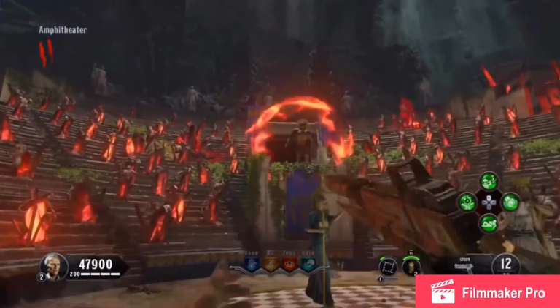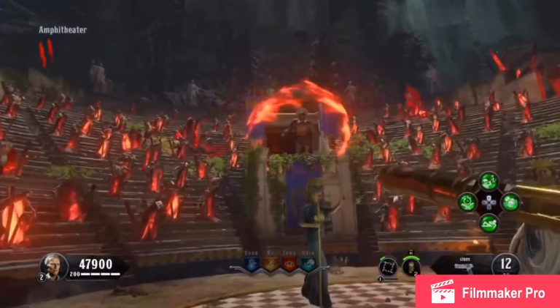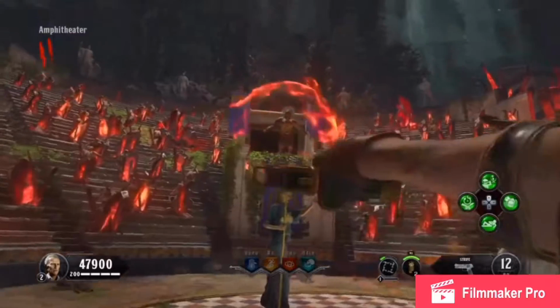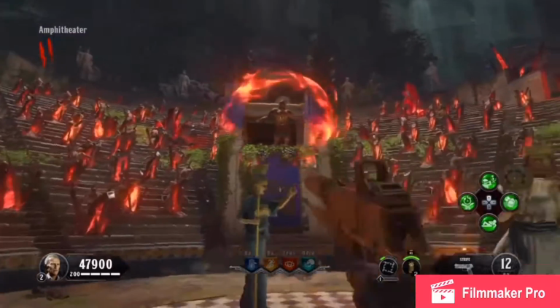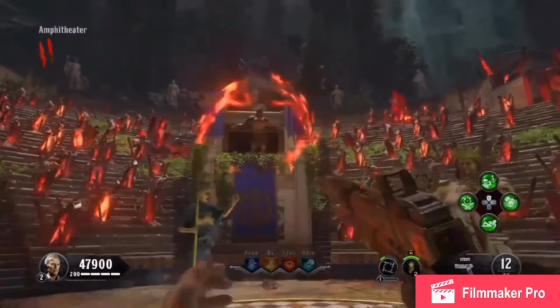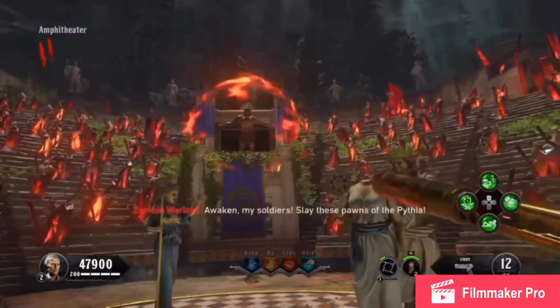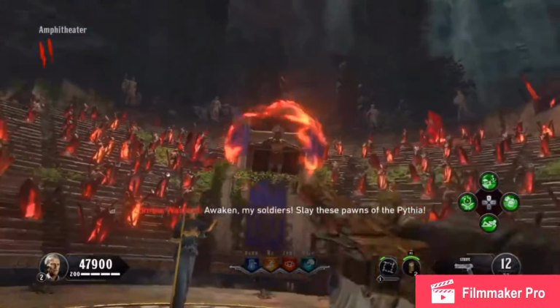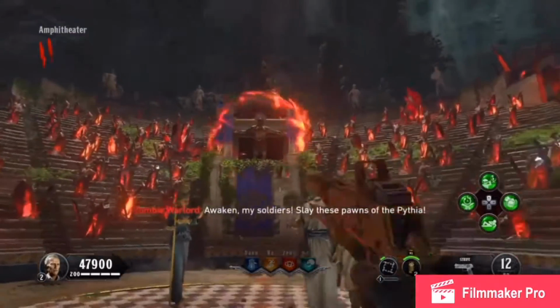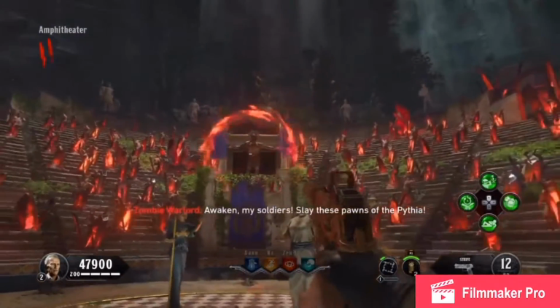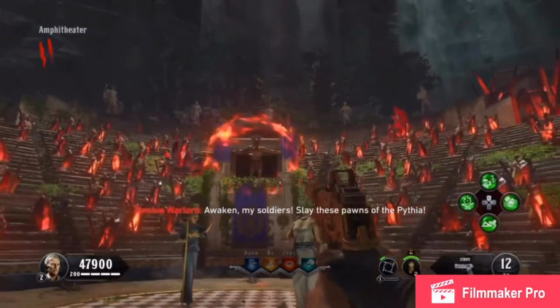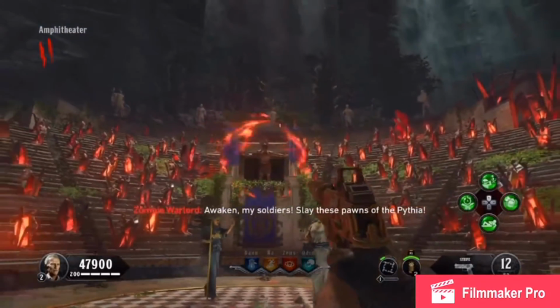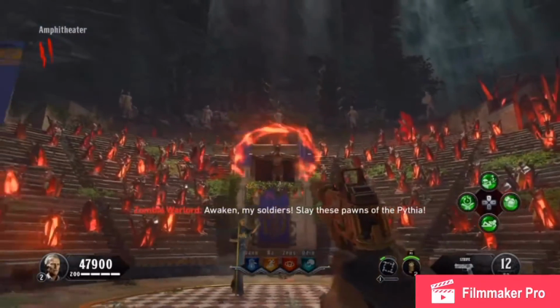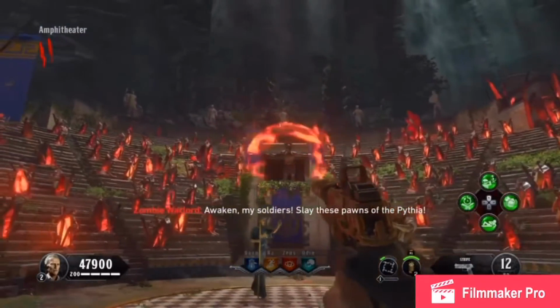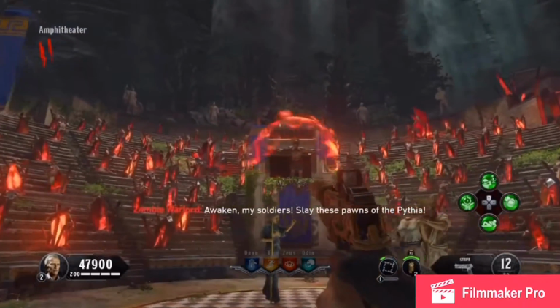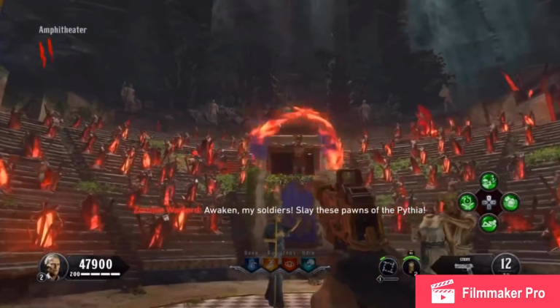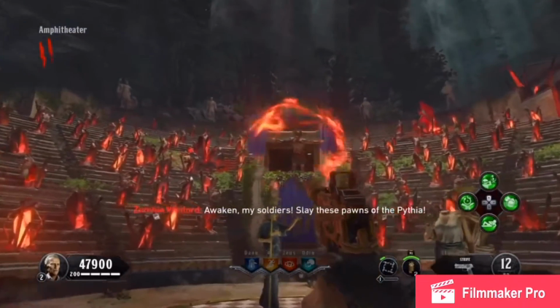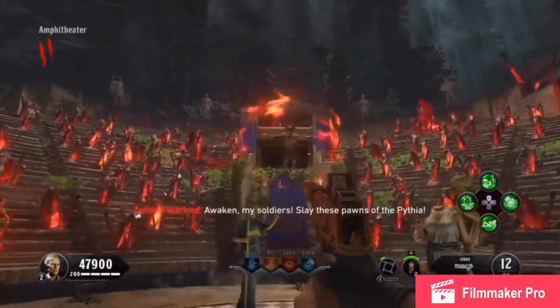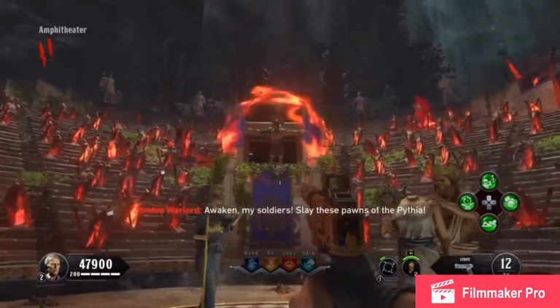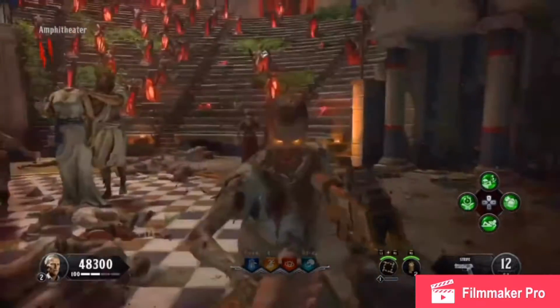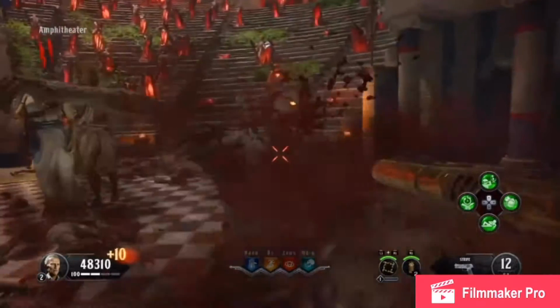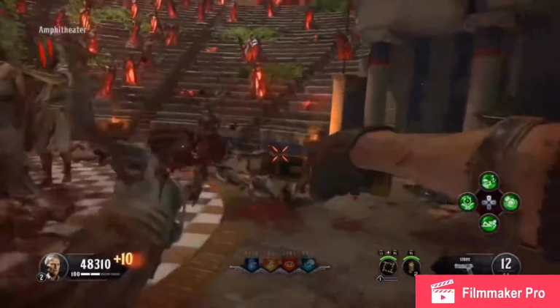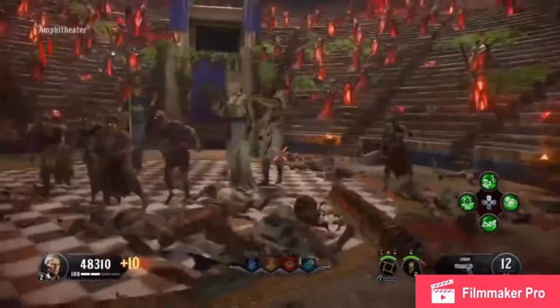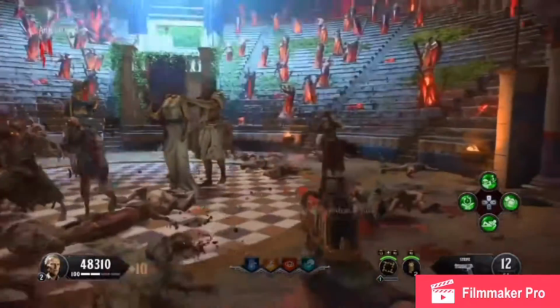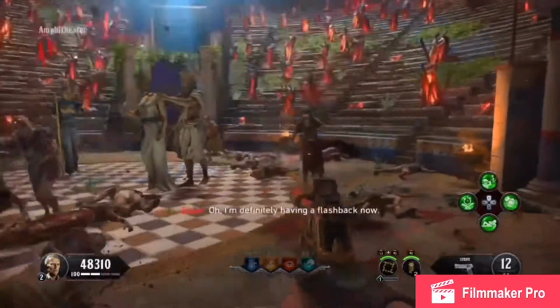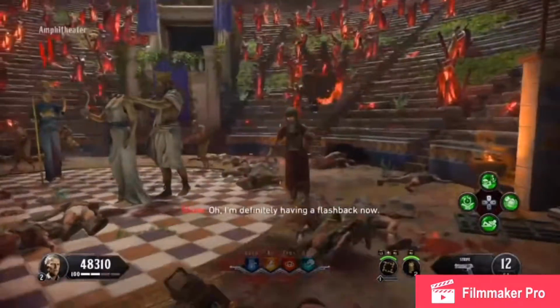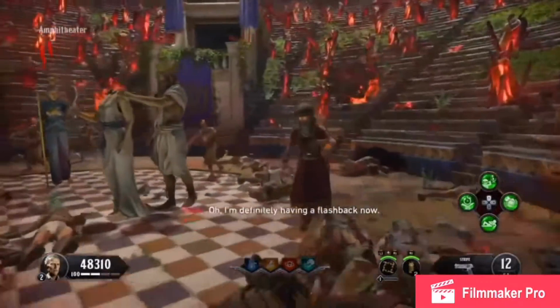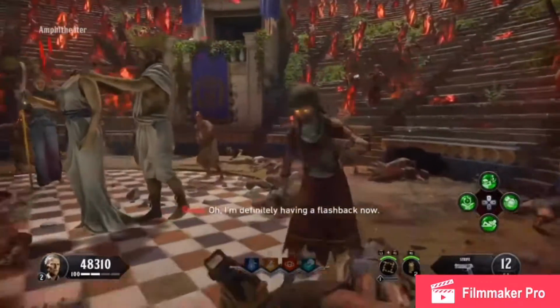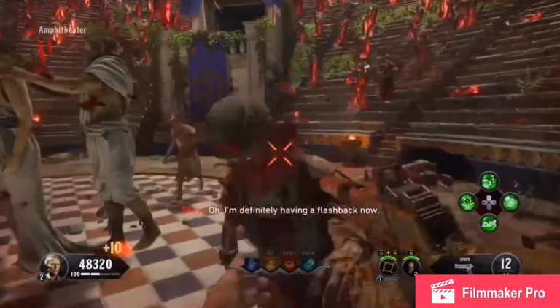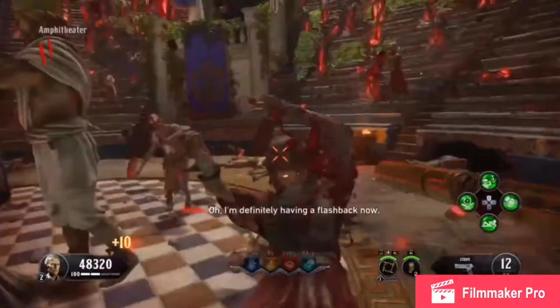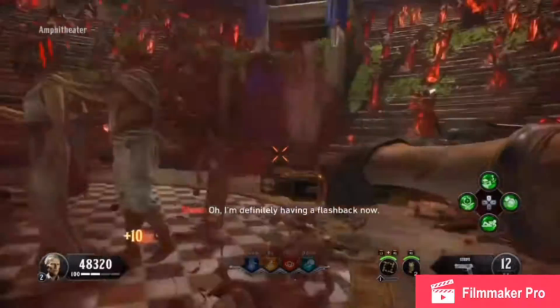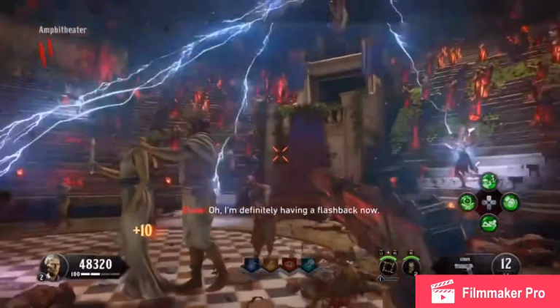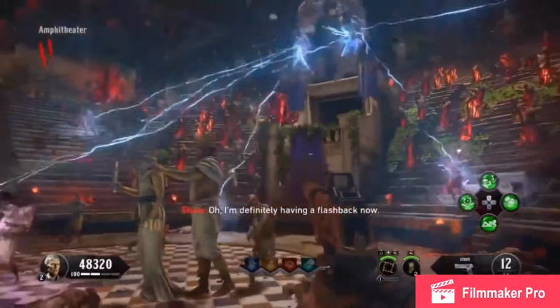Complete the lockdown by headshotting the three skeletons and then waiting for Pegasus to come in and kill all the zombie reinforcements.